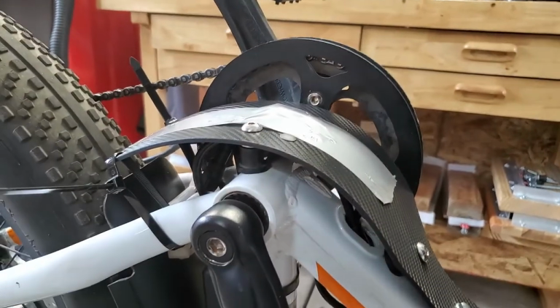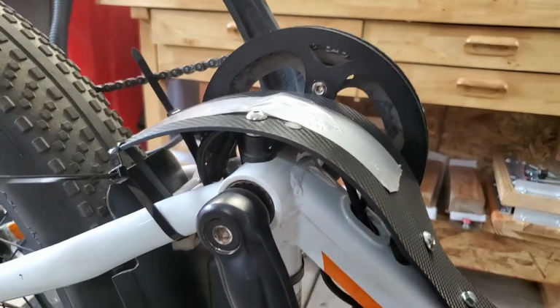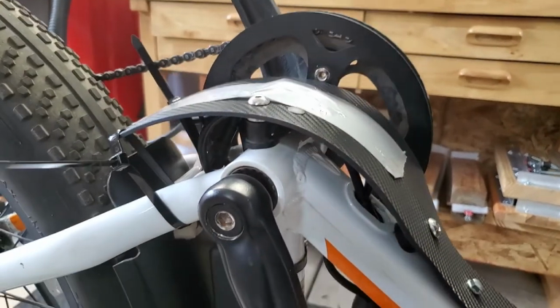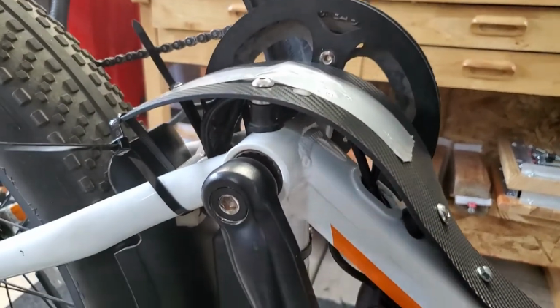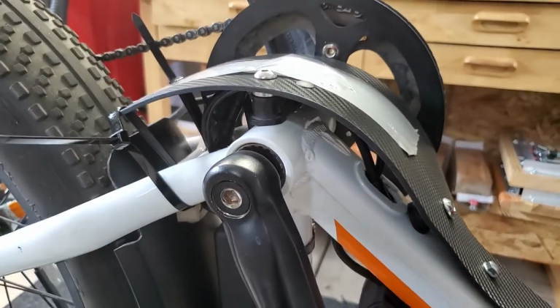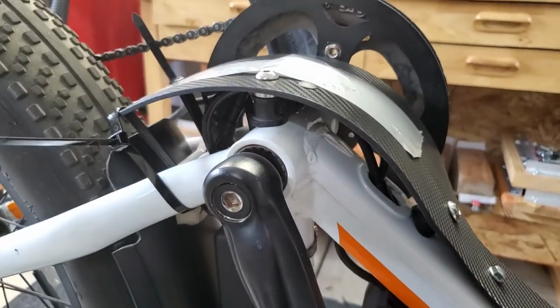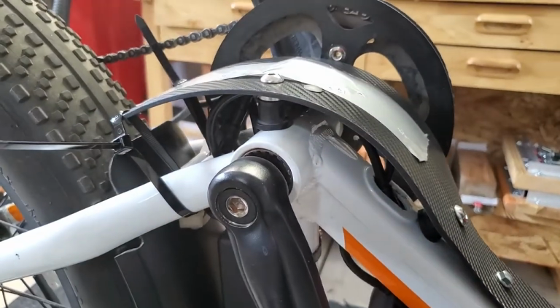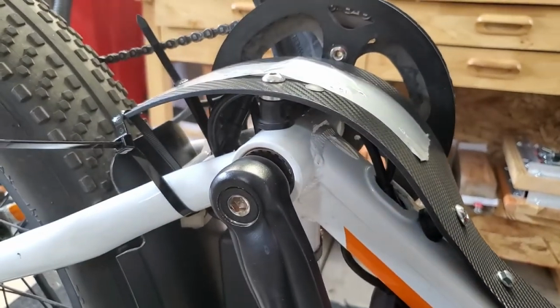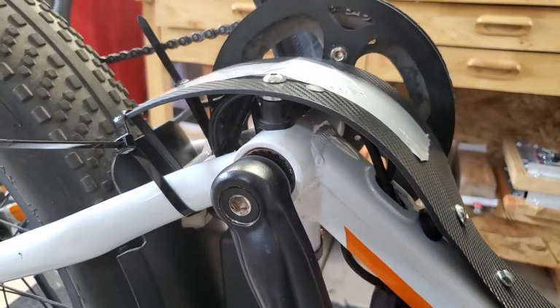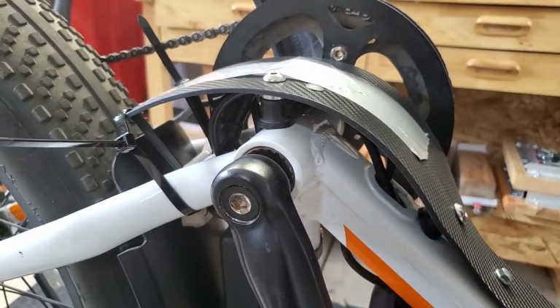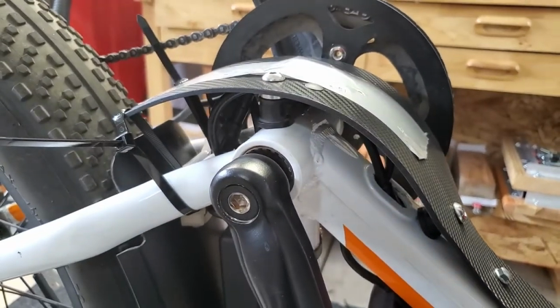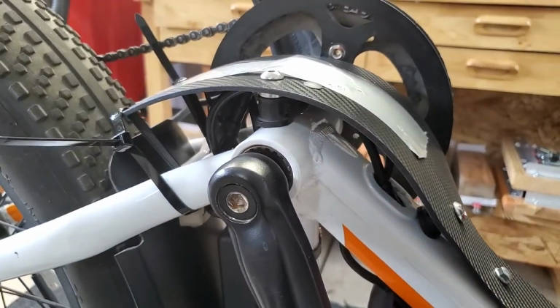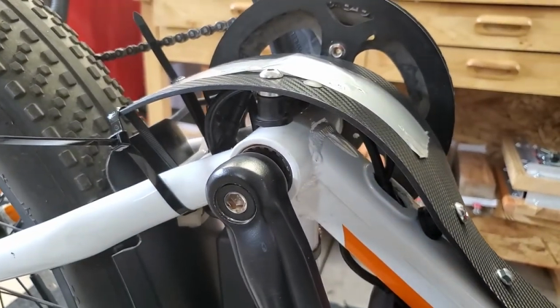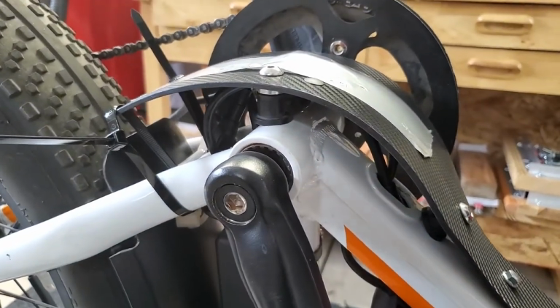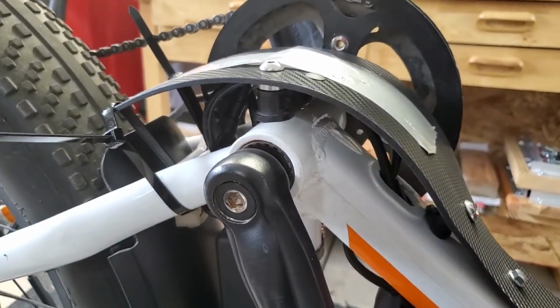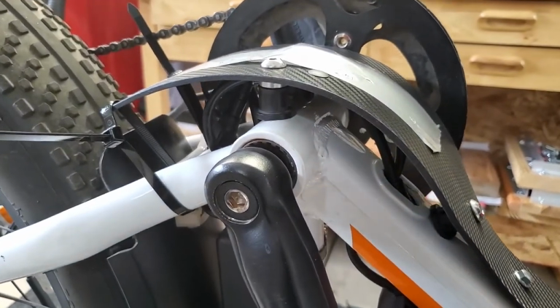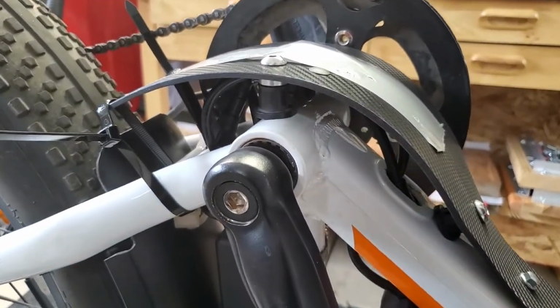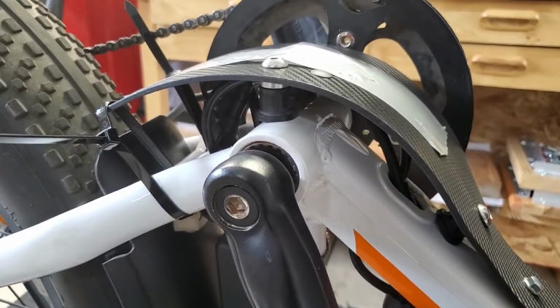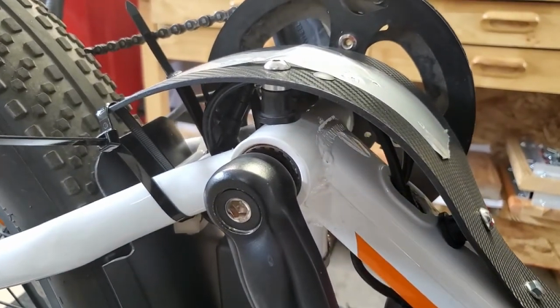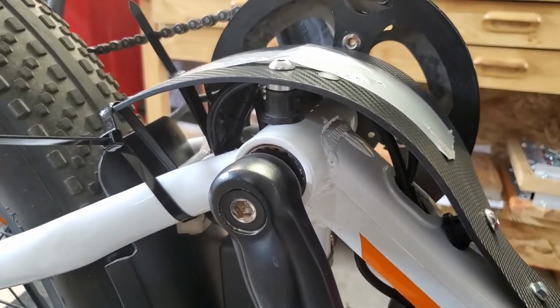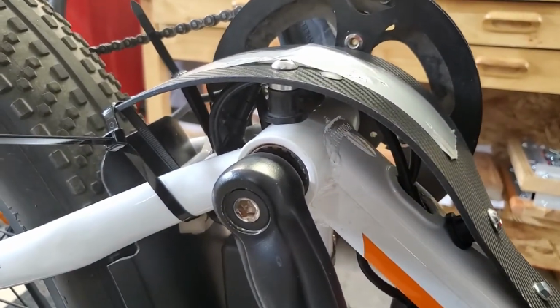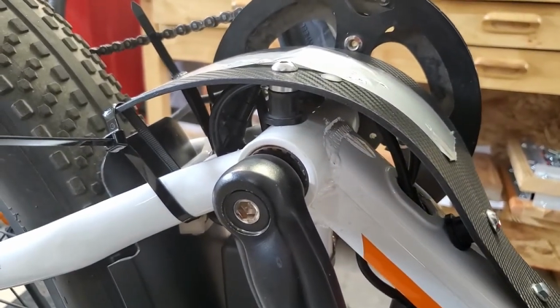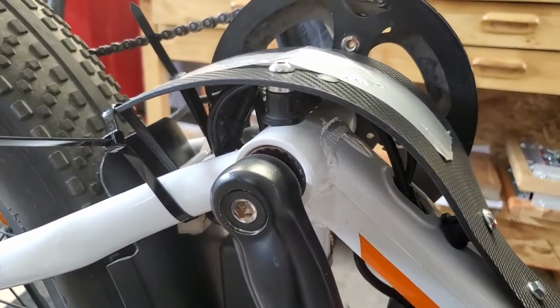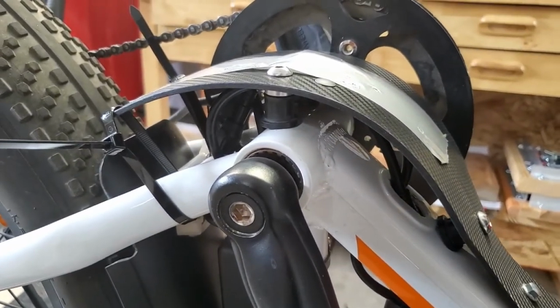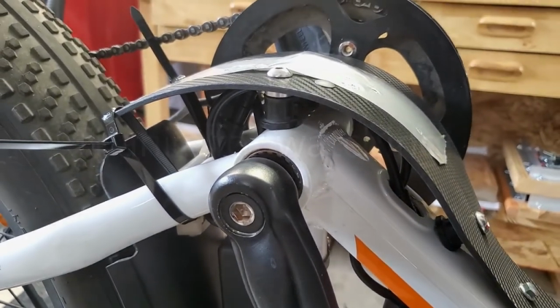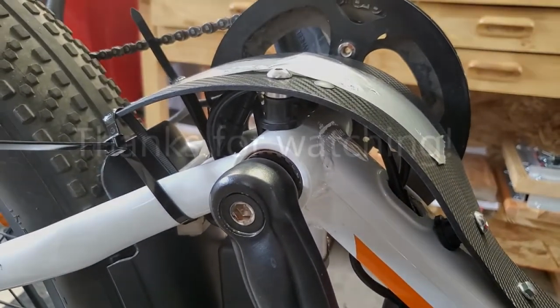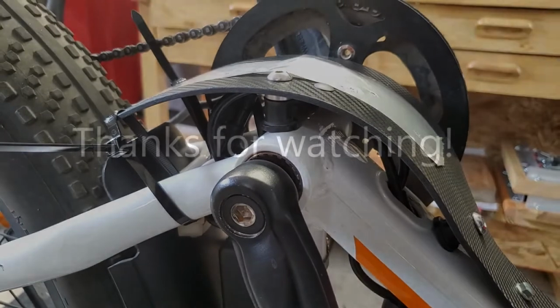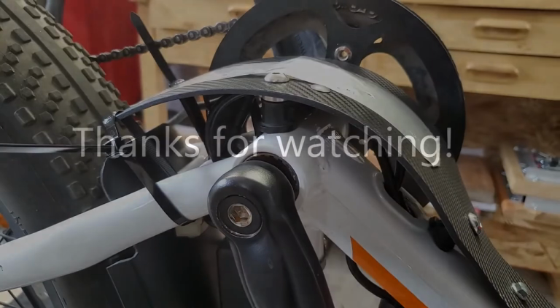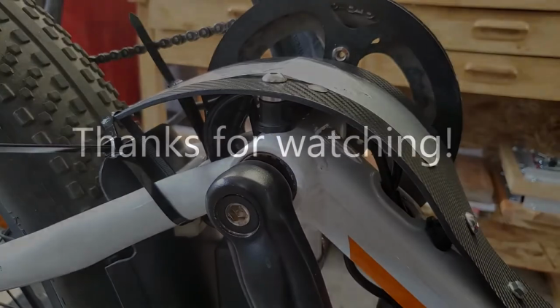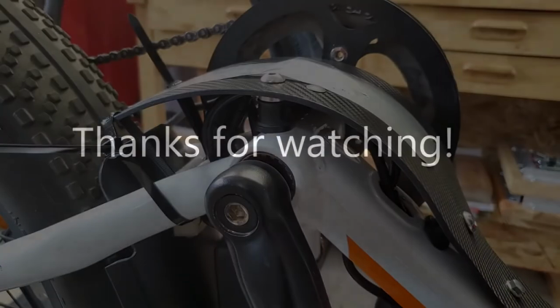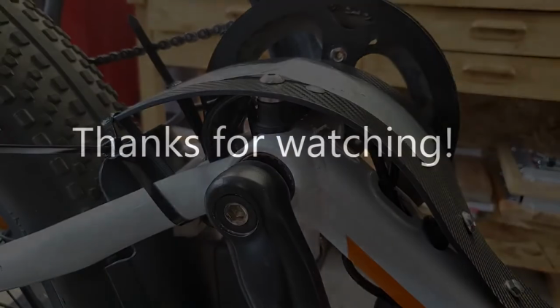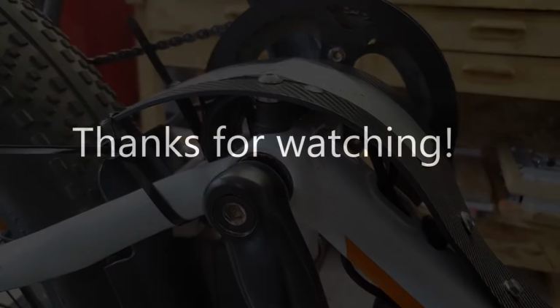That's it. Hopefully I've made it clear enough that you can install it easily. Thank you for watching.